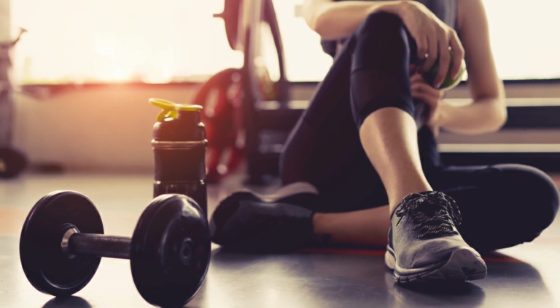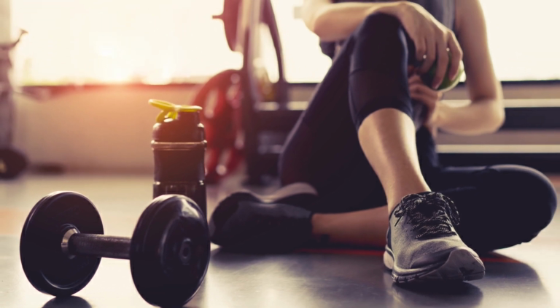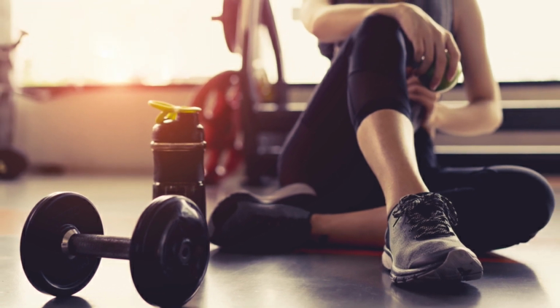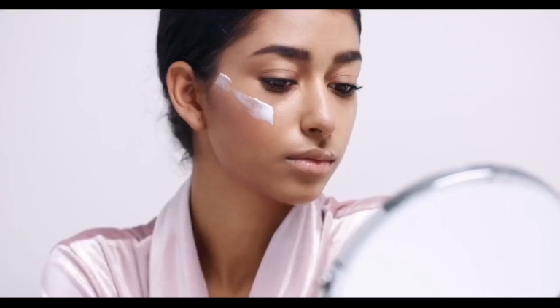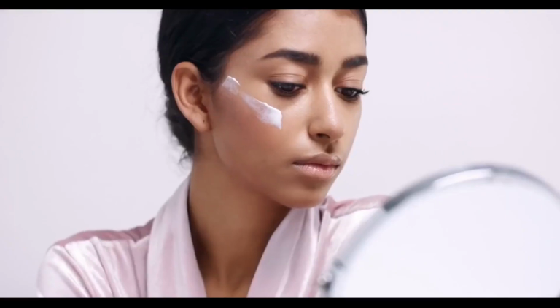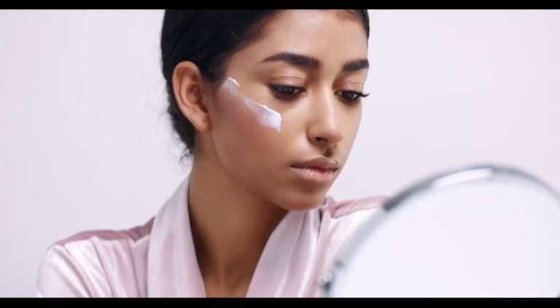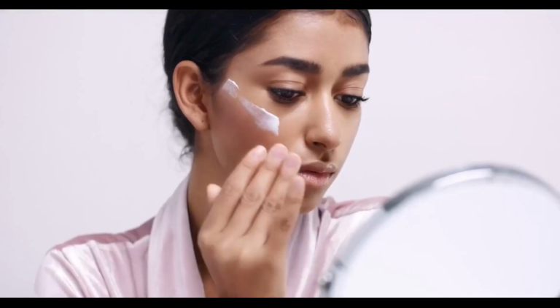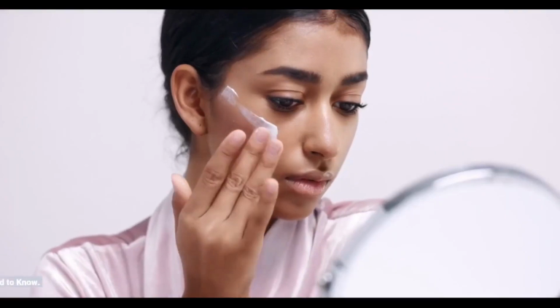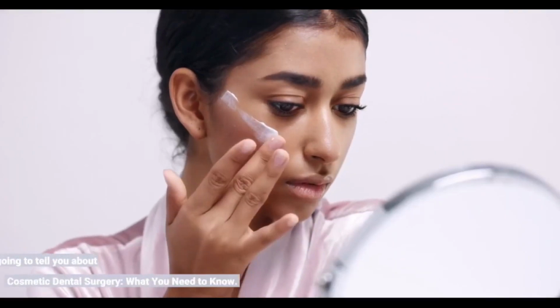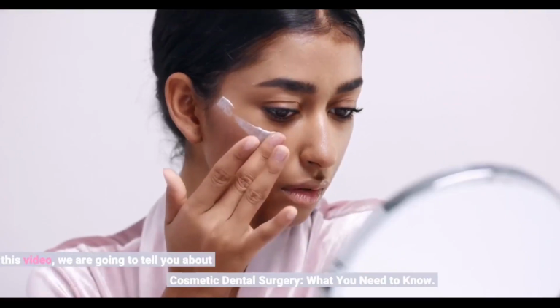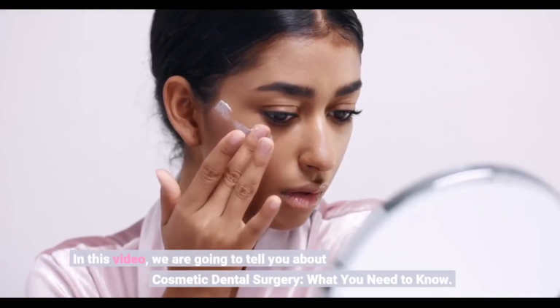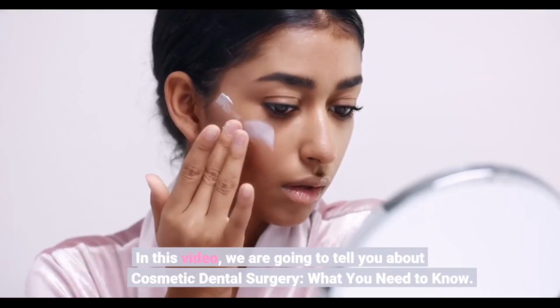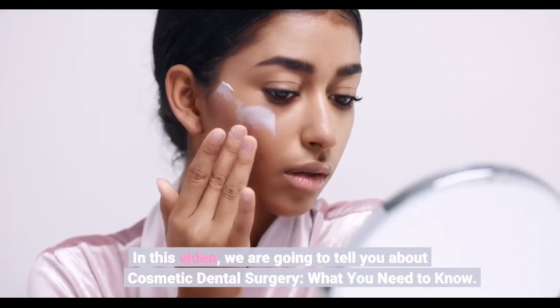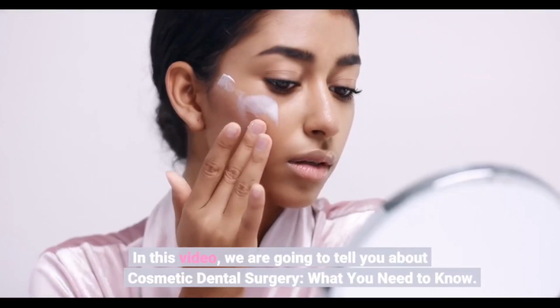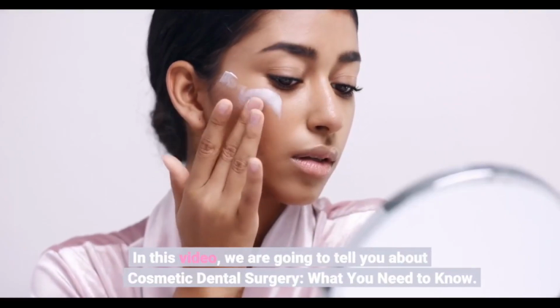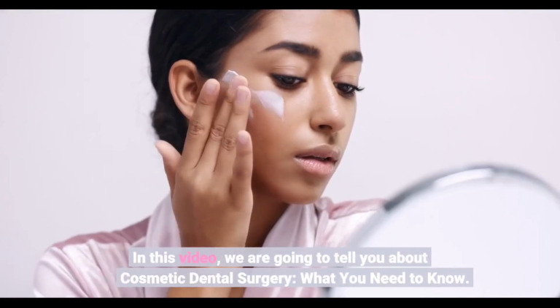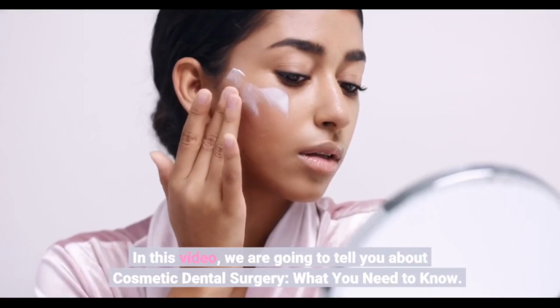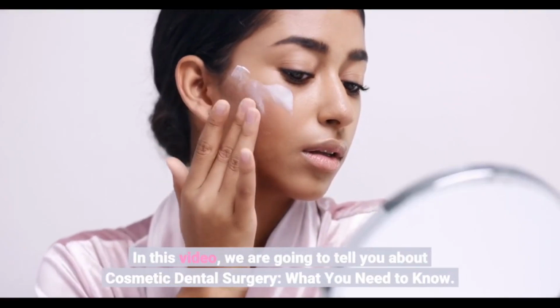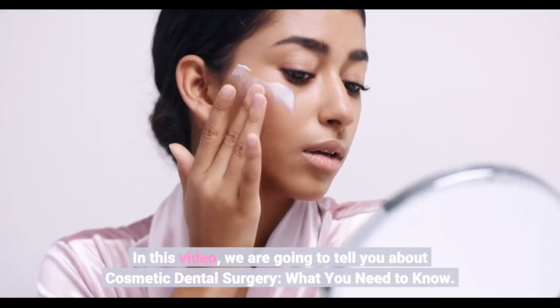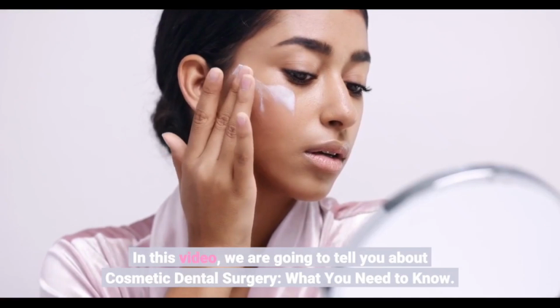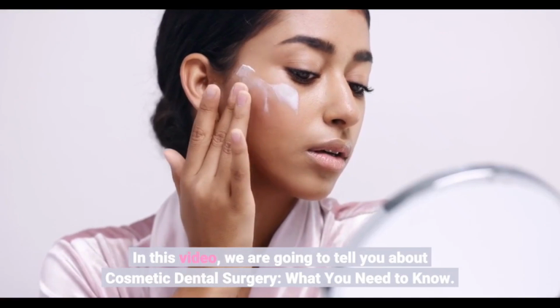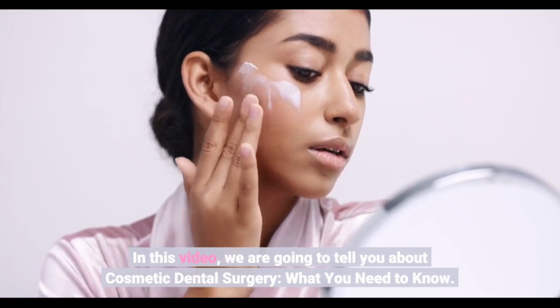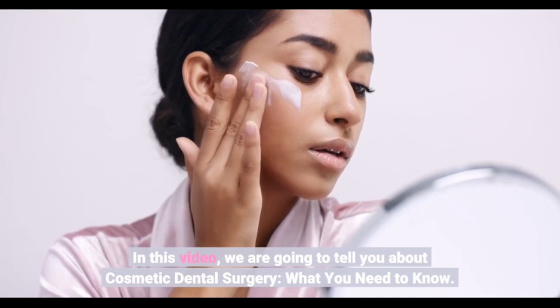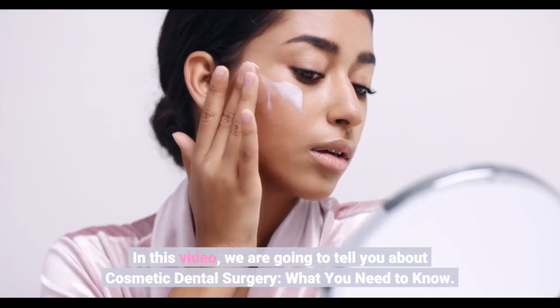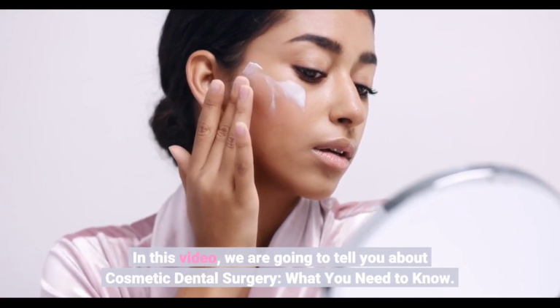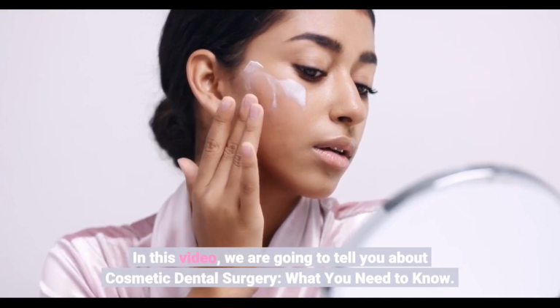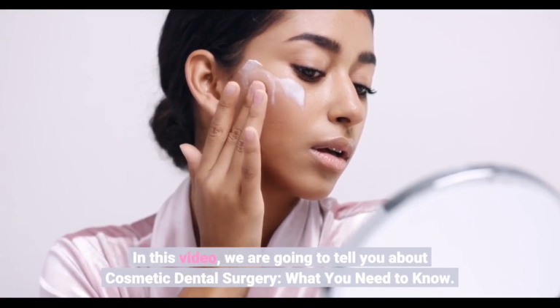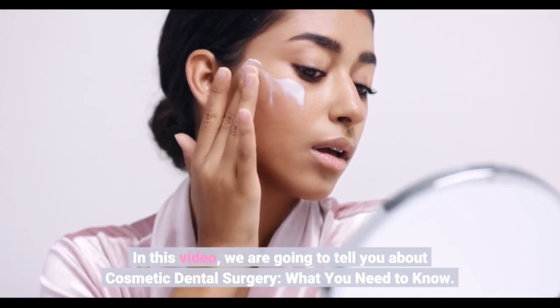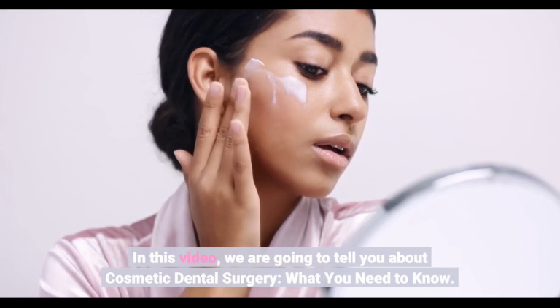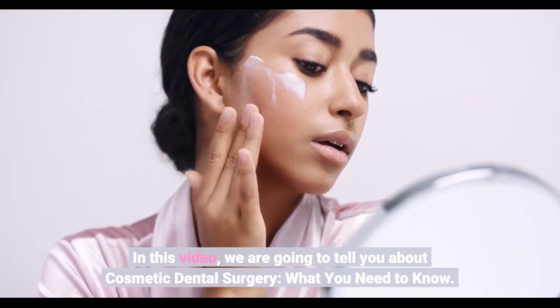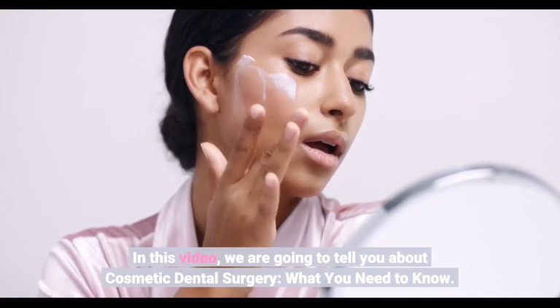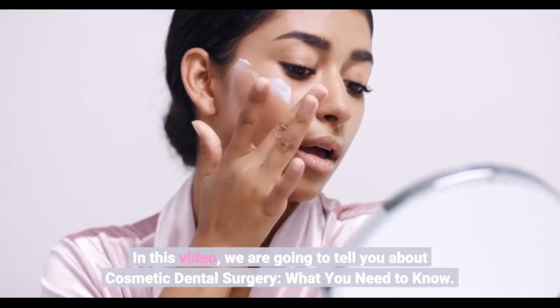In this video, we are going to tell you about cosmetic dental surgery — what you need to know.